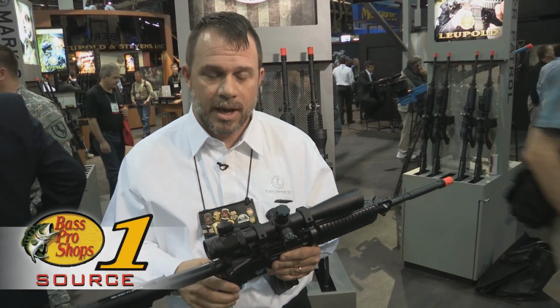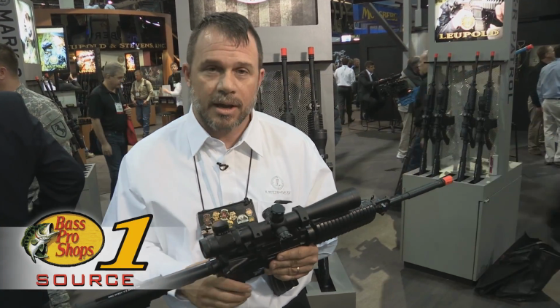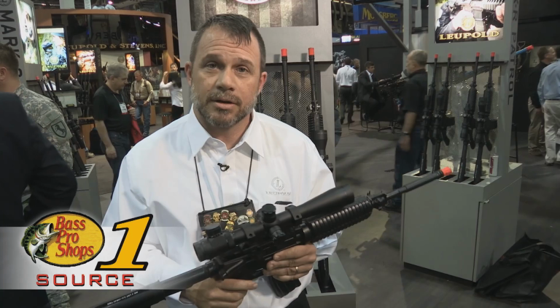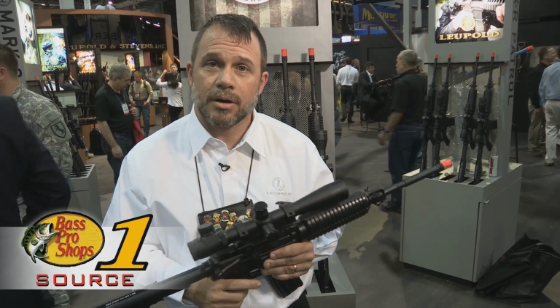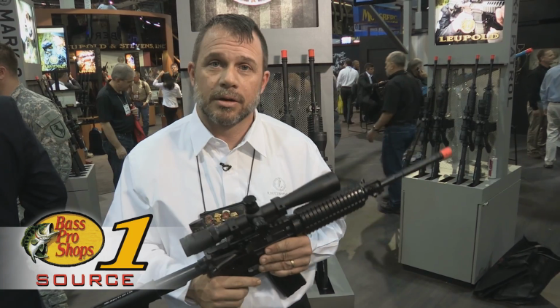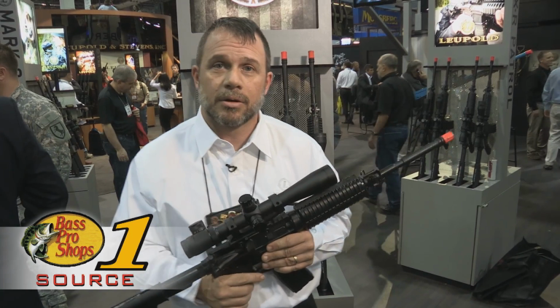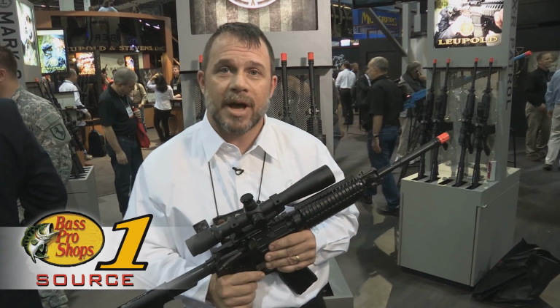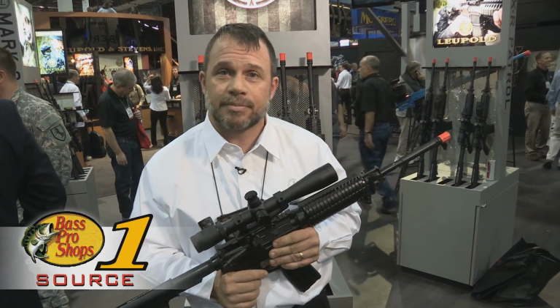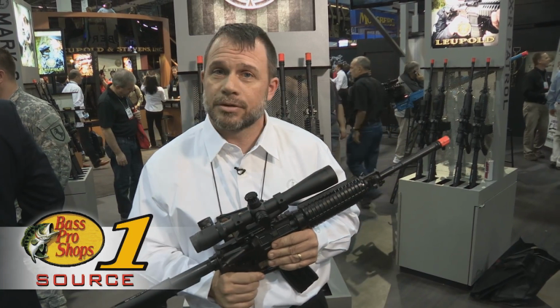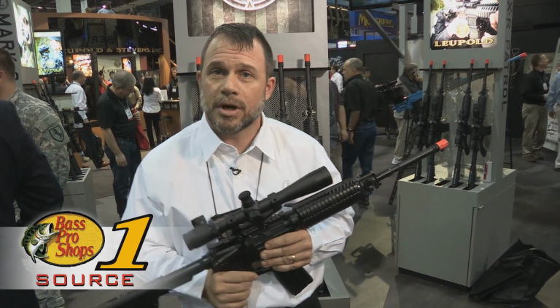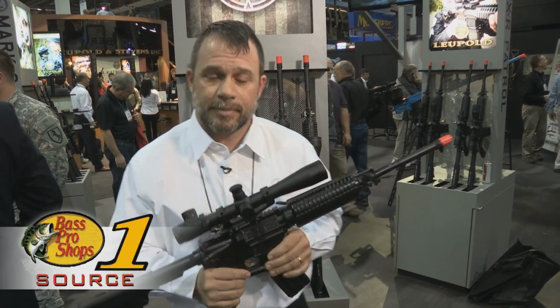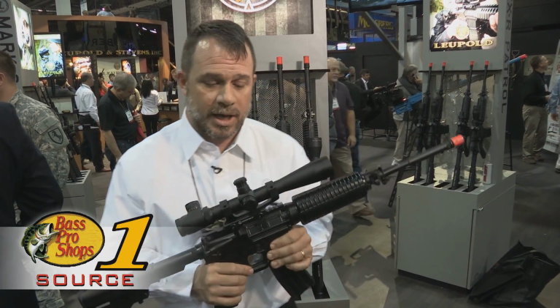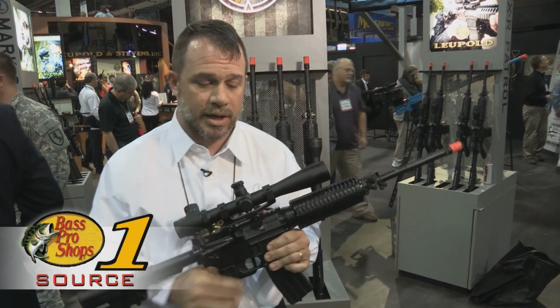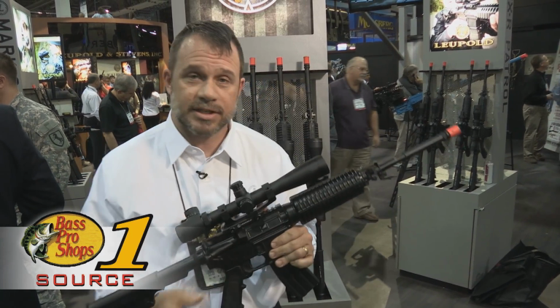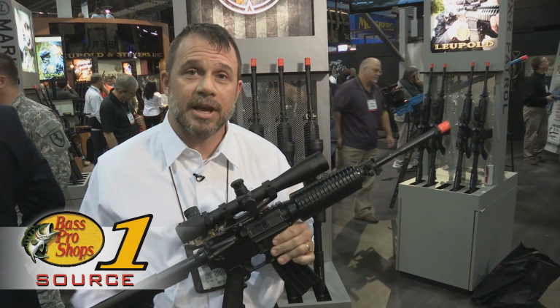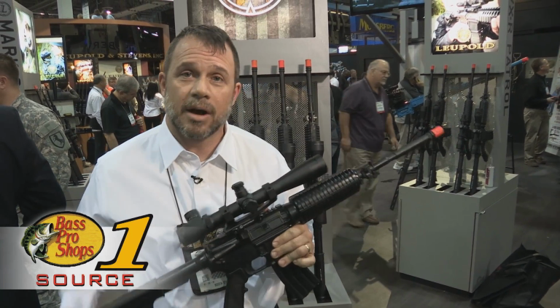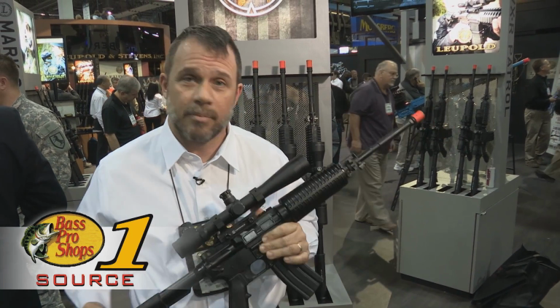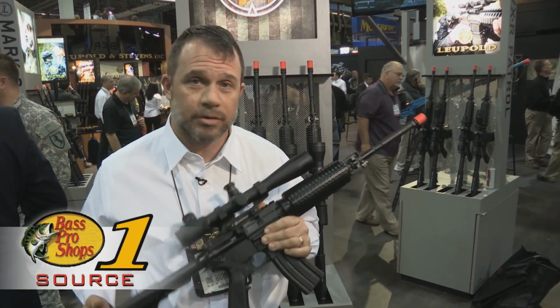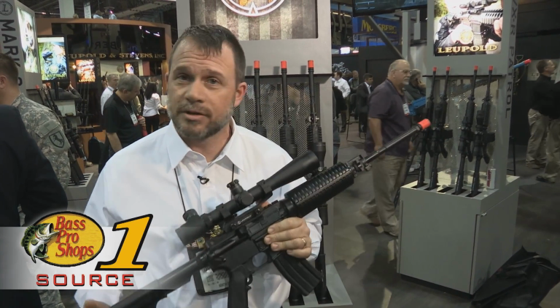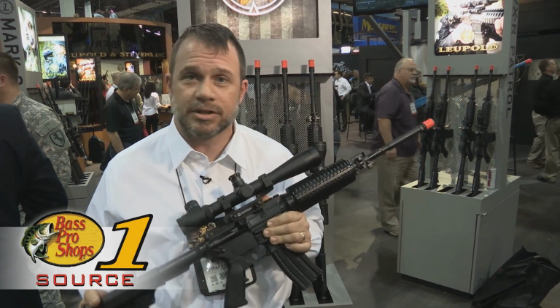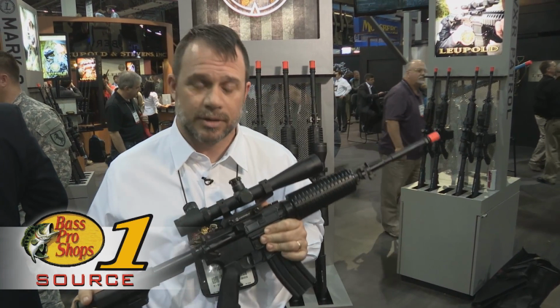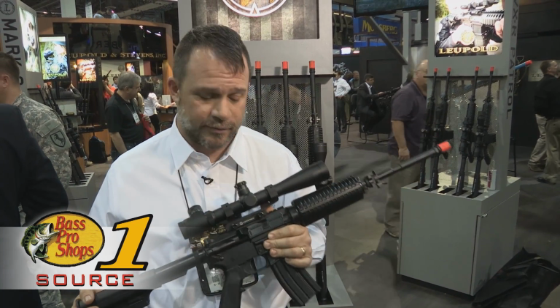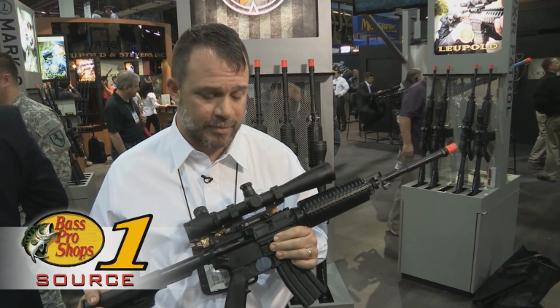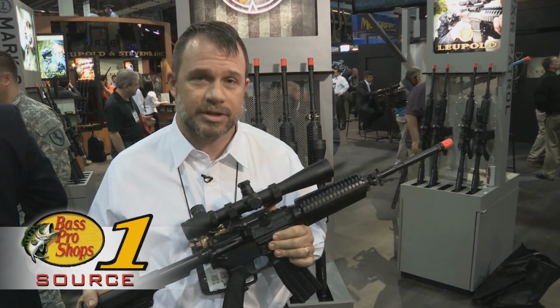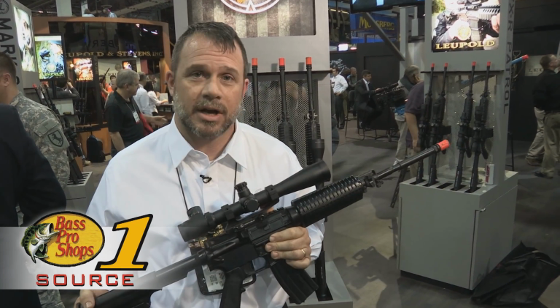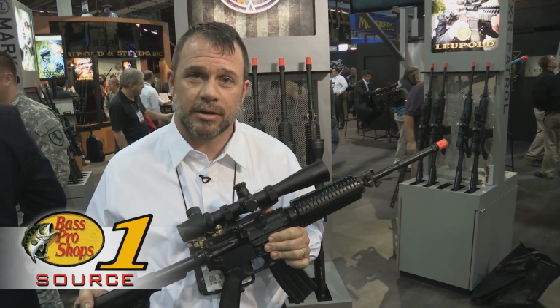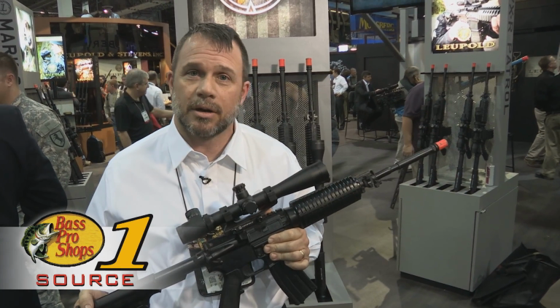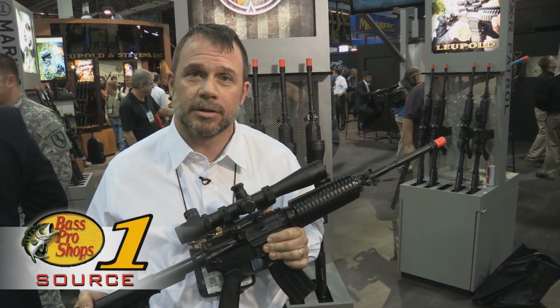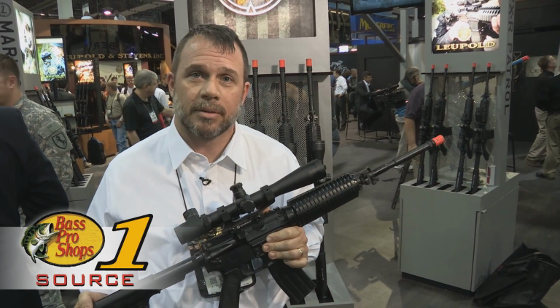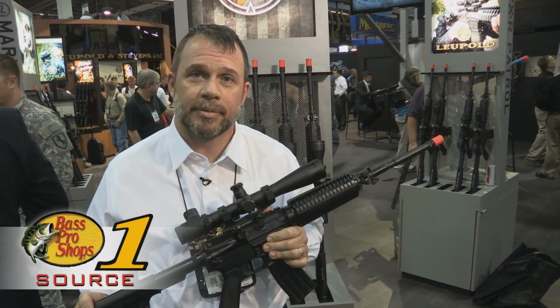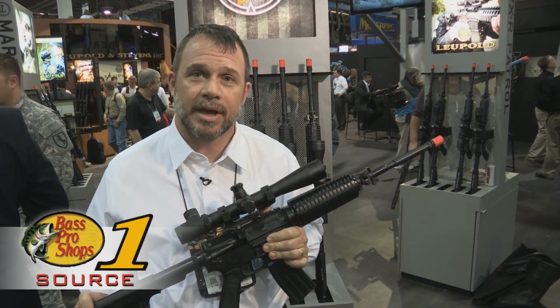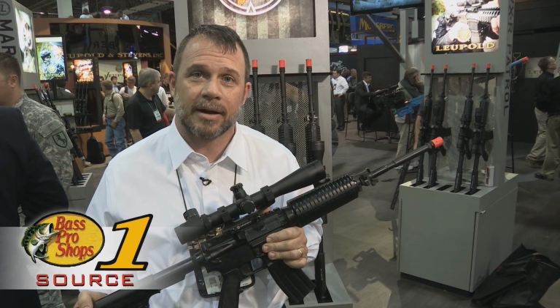You can go to your local Bass Pro Shop and see most of them in stock, and you can also look them up in the catalog.